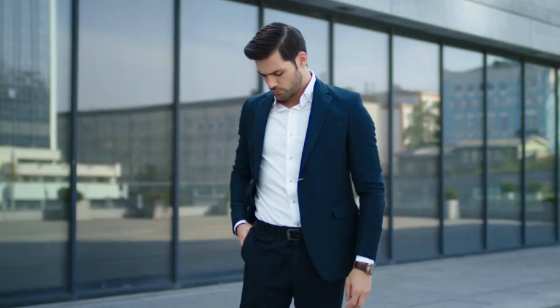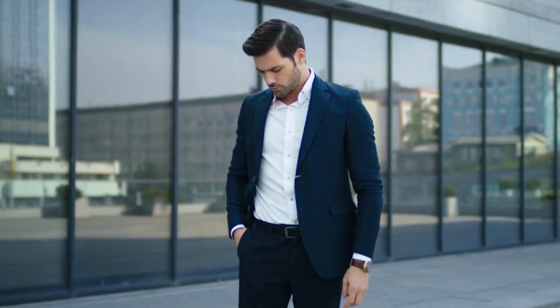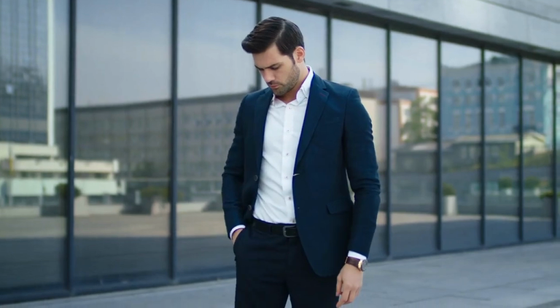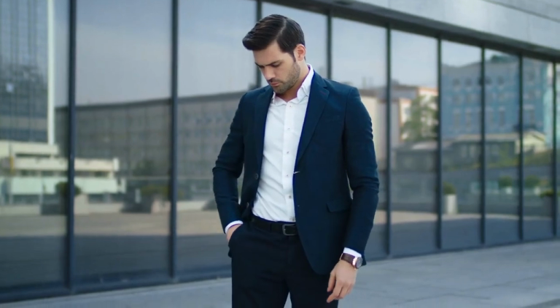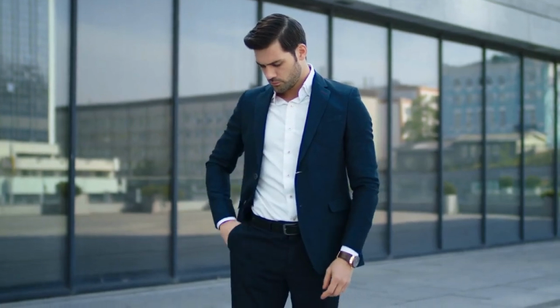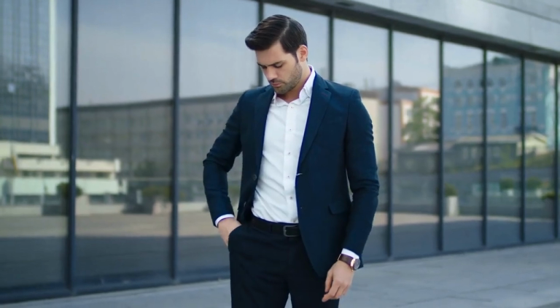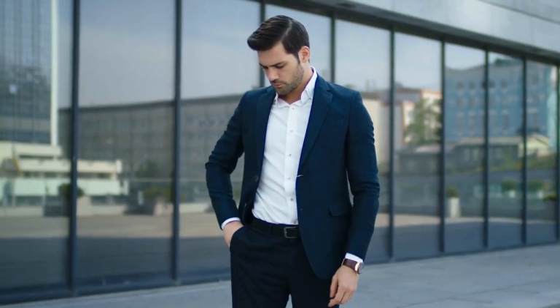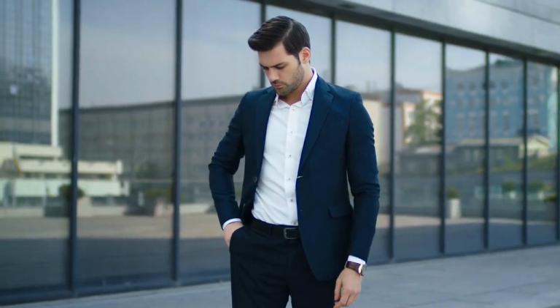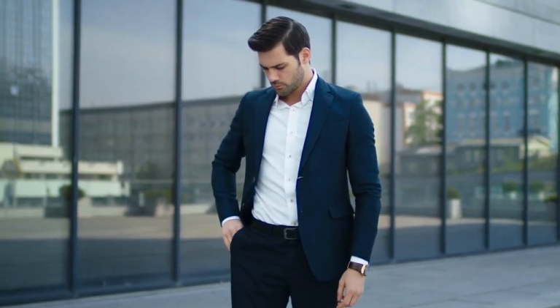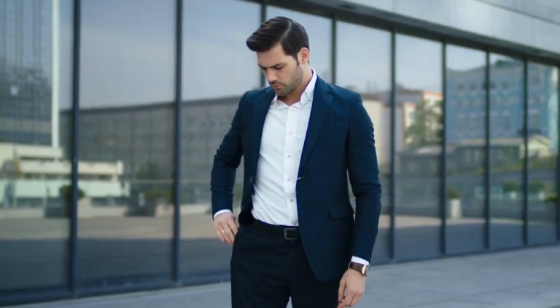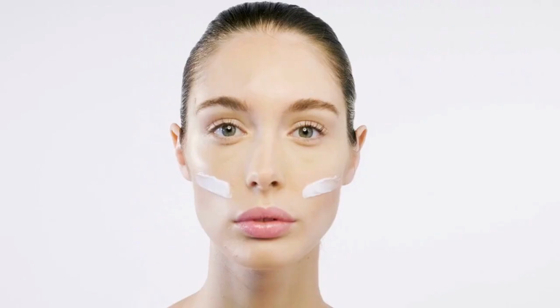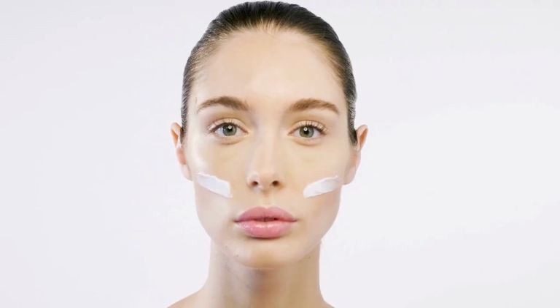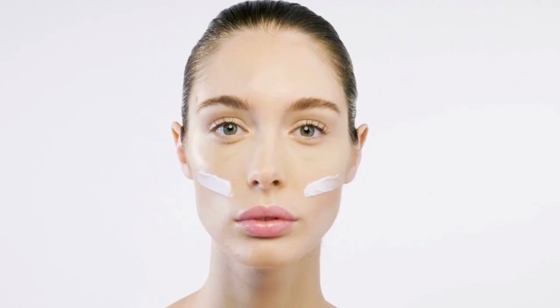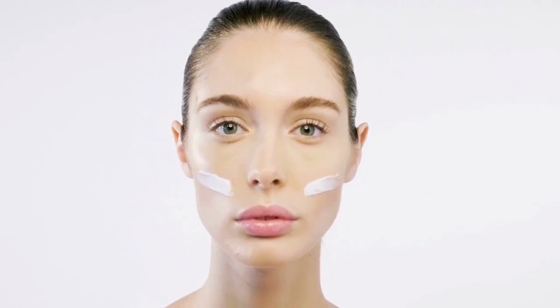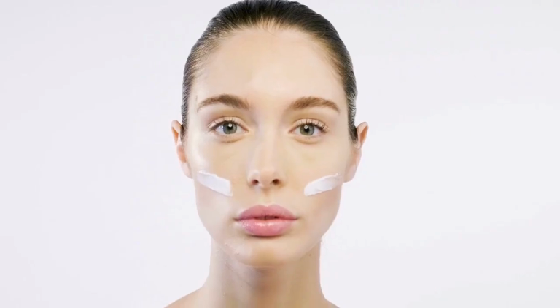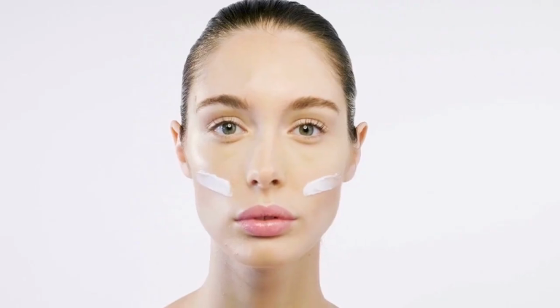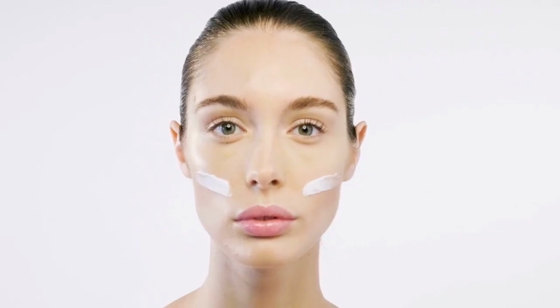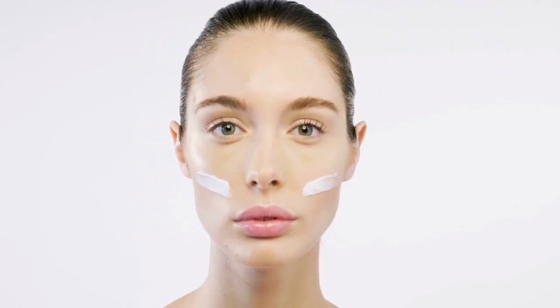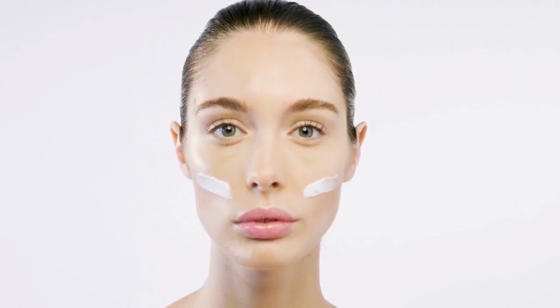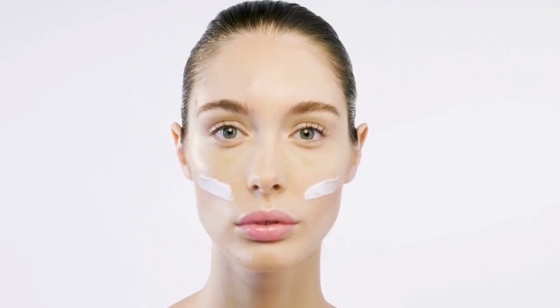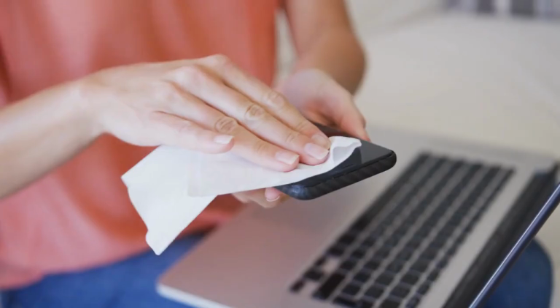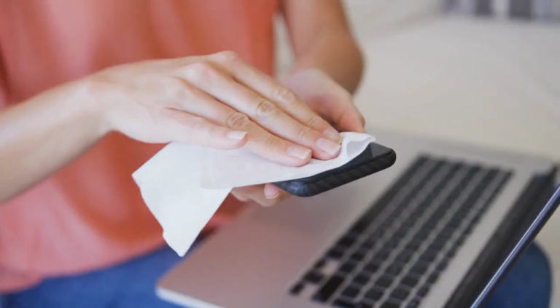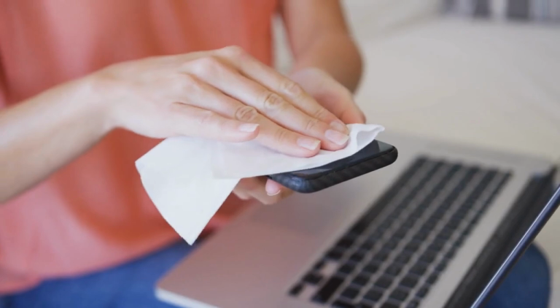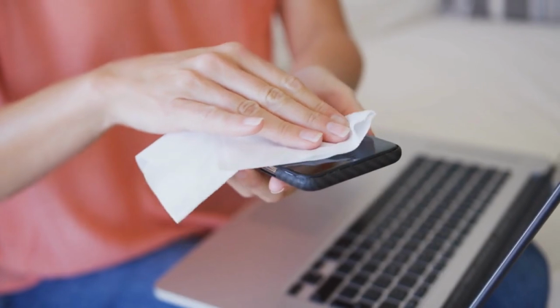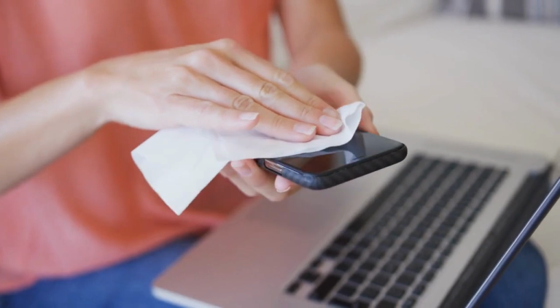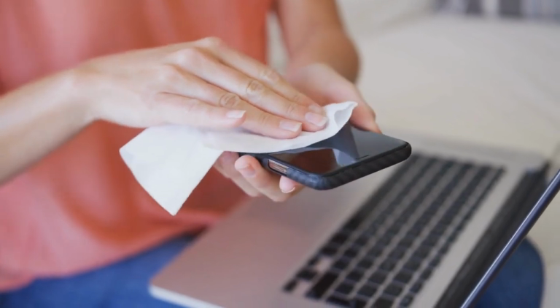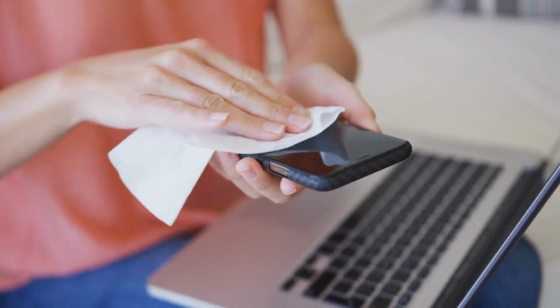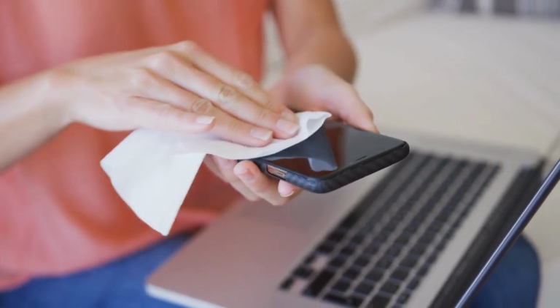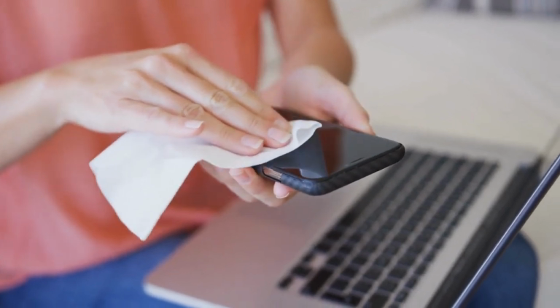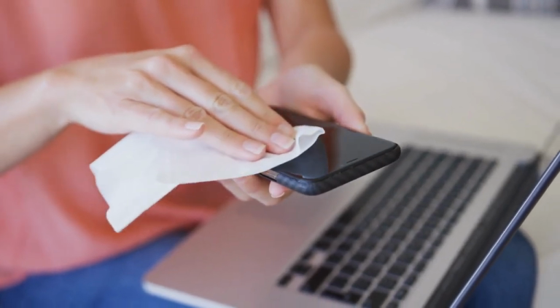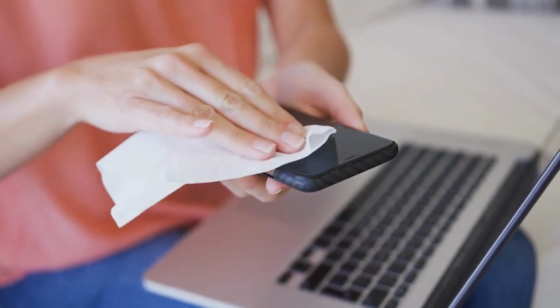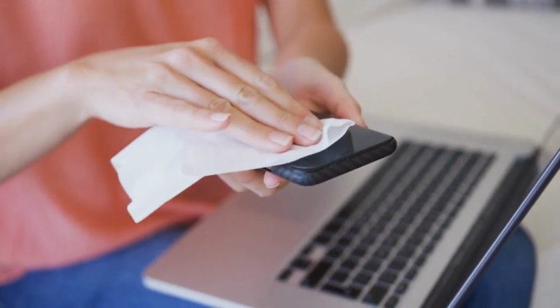Remember to clean your cell phone regularly to avoid transferring bacteria to your face. Look for a phone-friendly option to wipe down the screen.